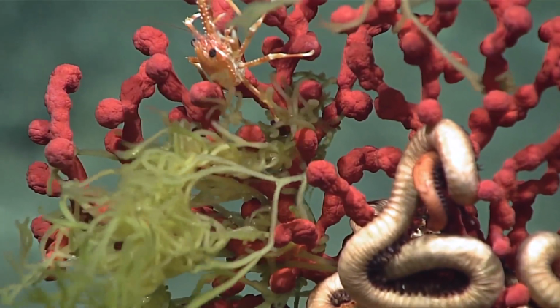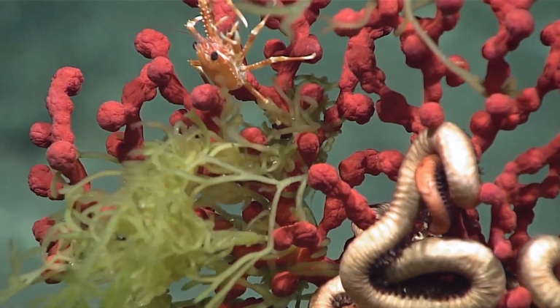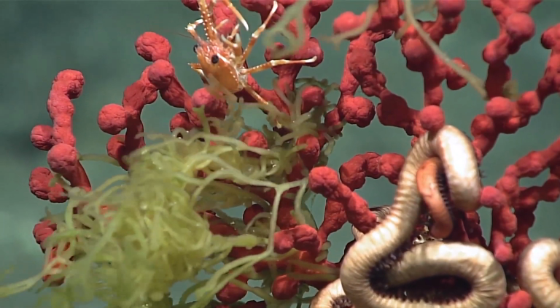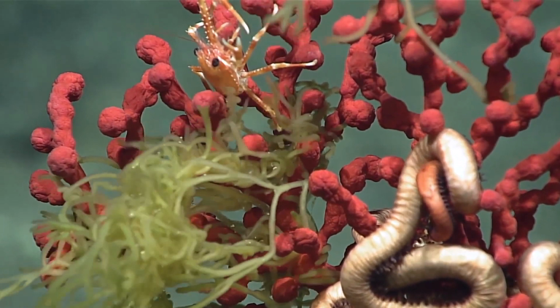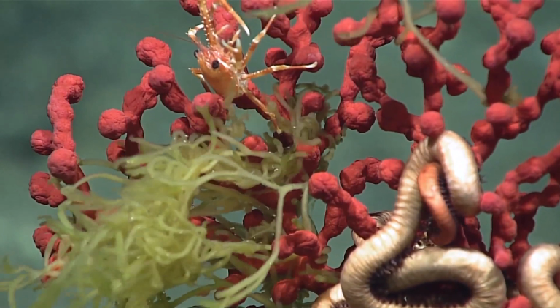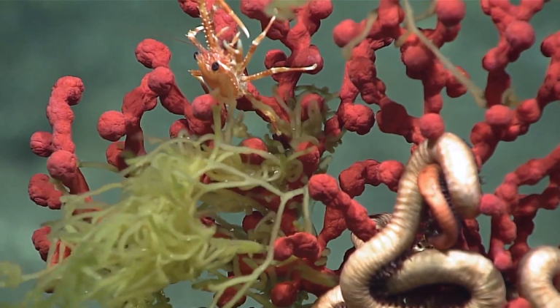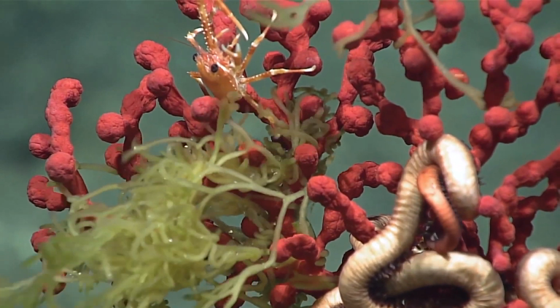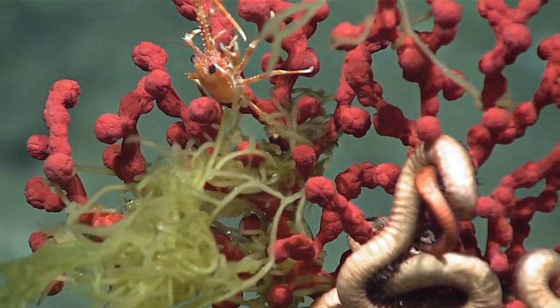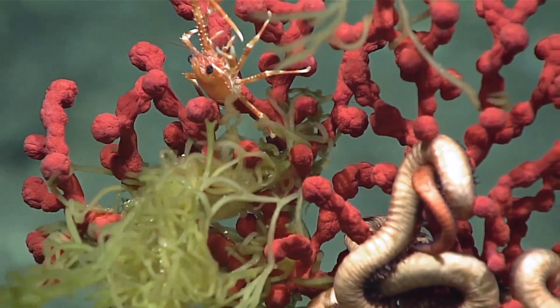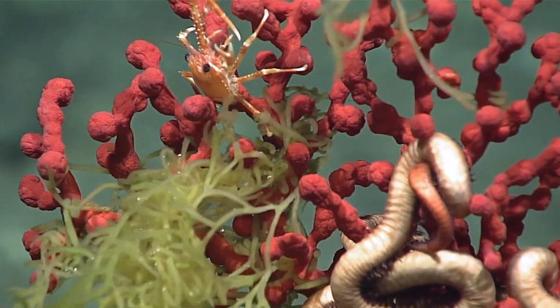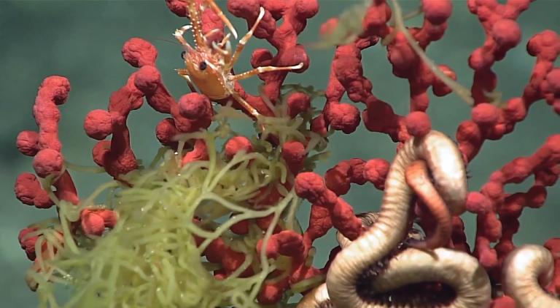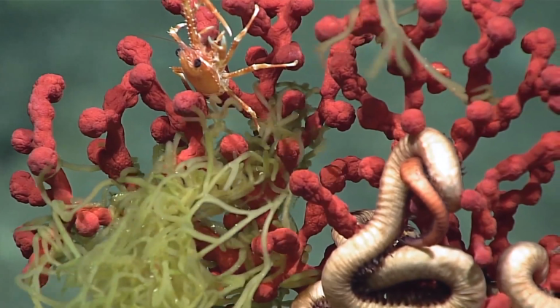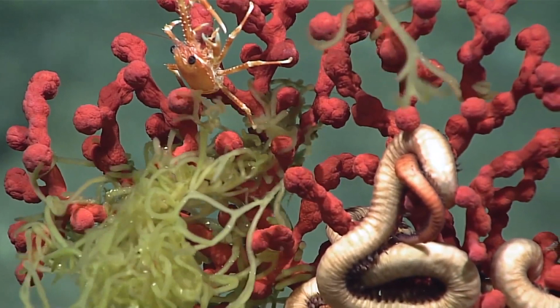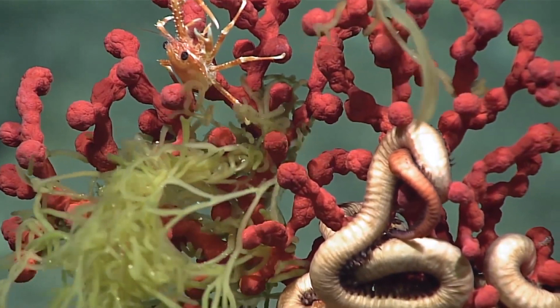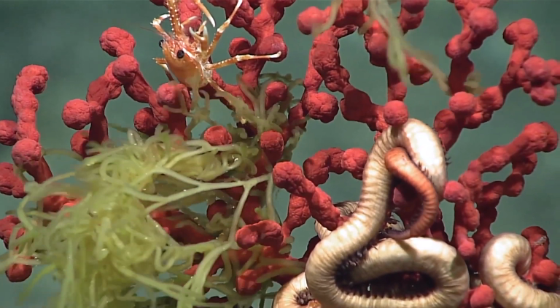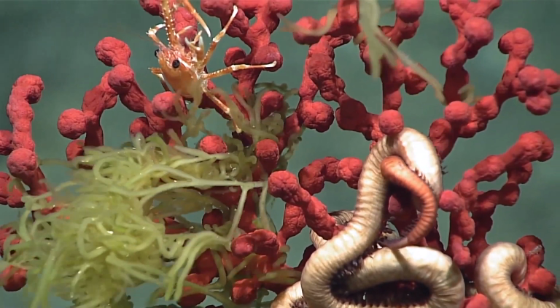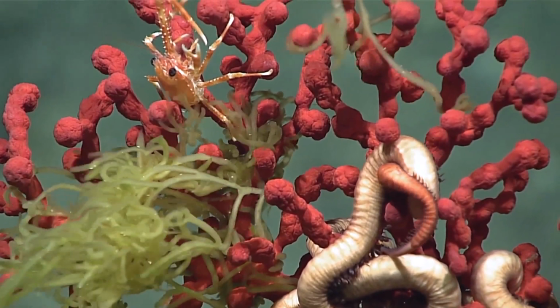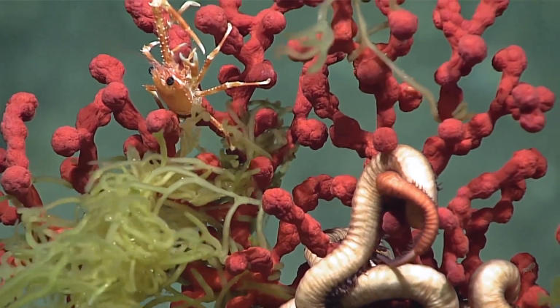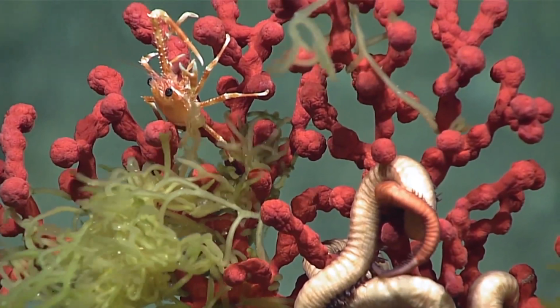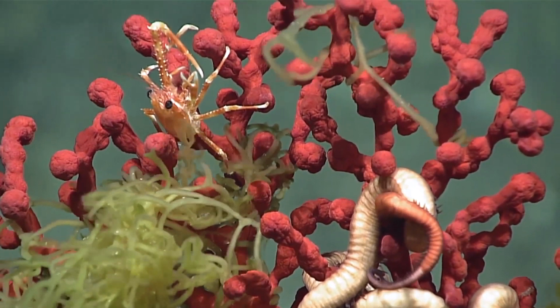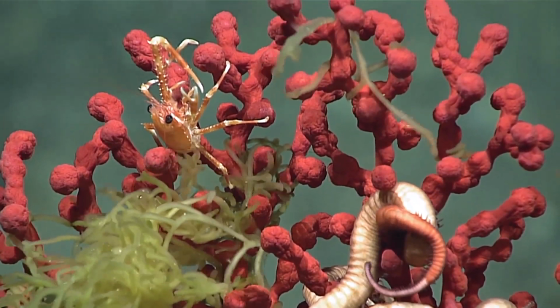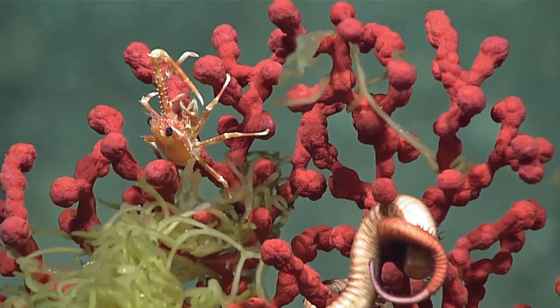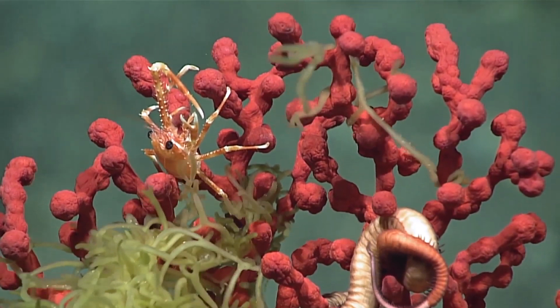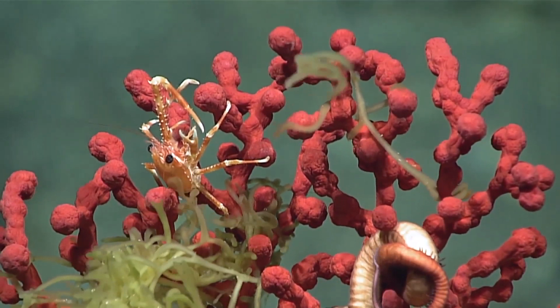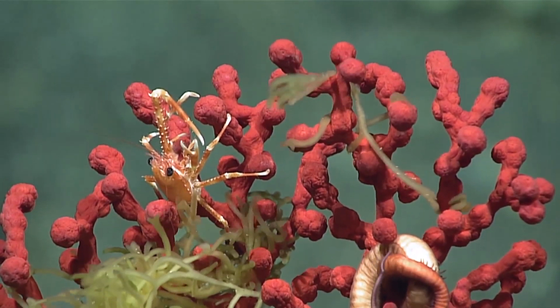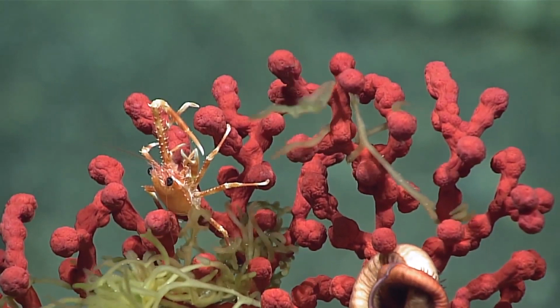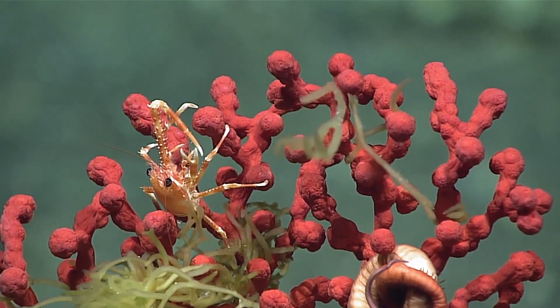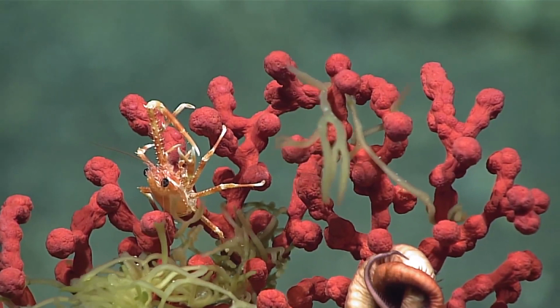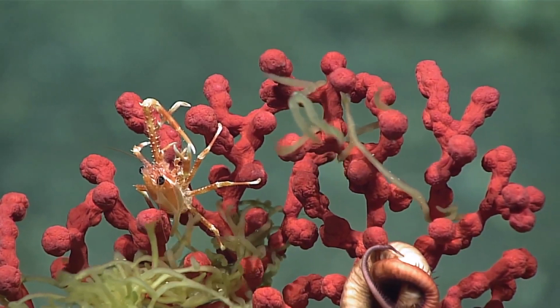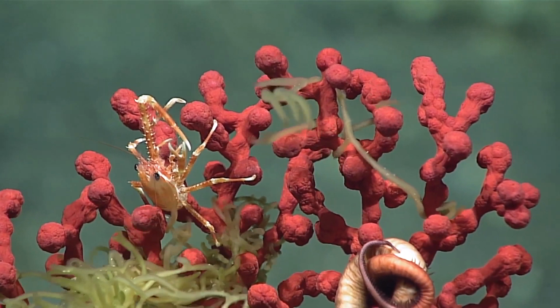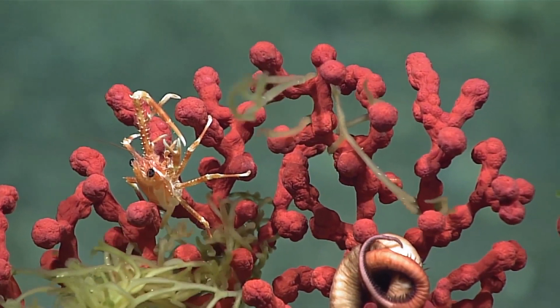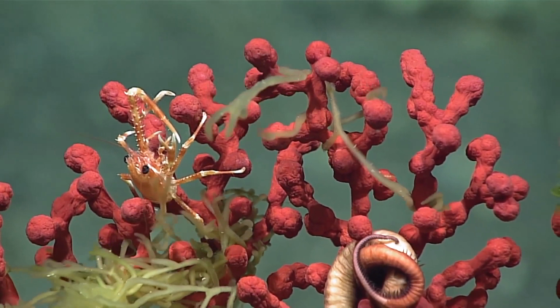This is a little oasis for all kinds of life. Lovely little crab up there.